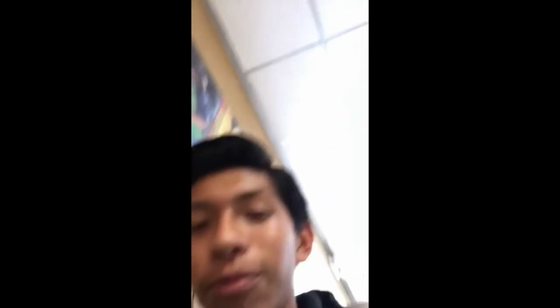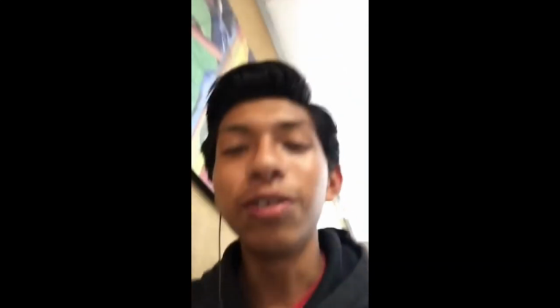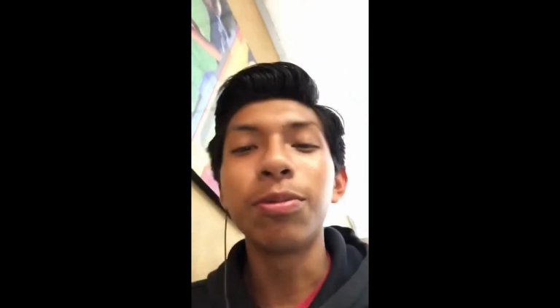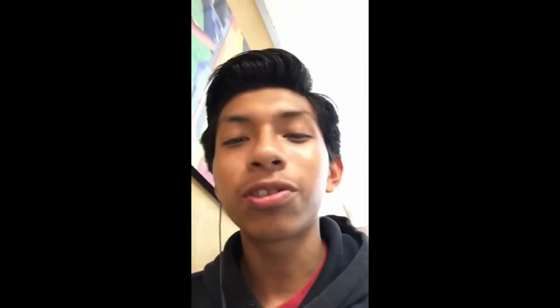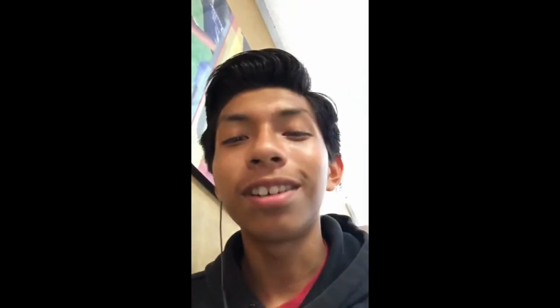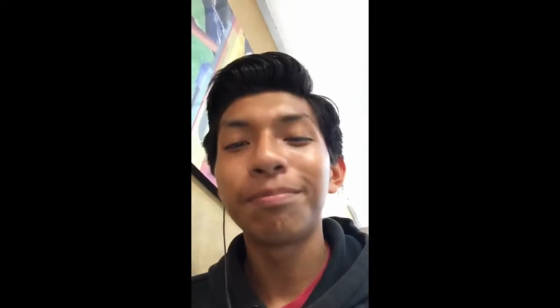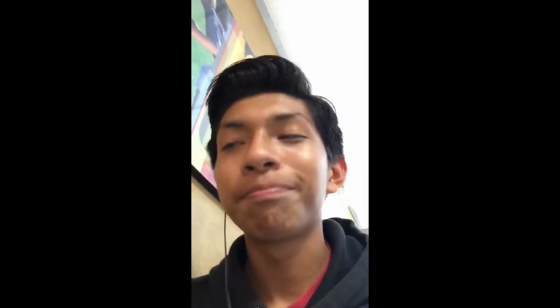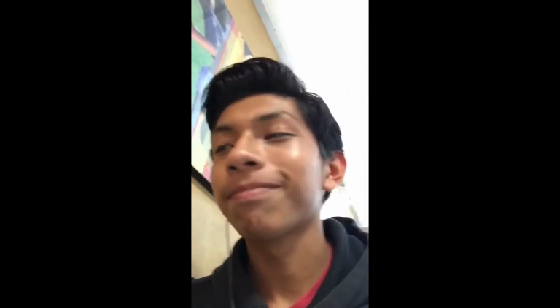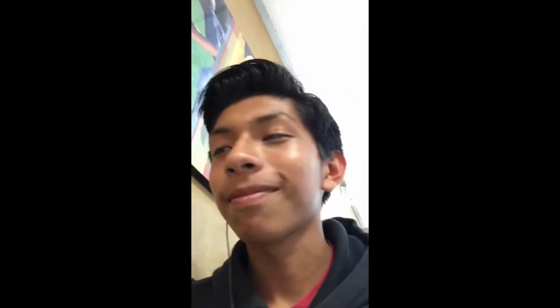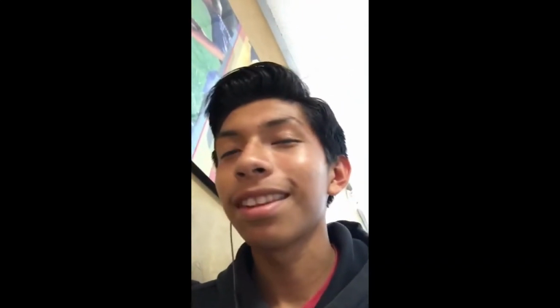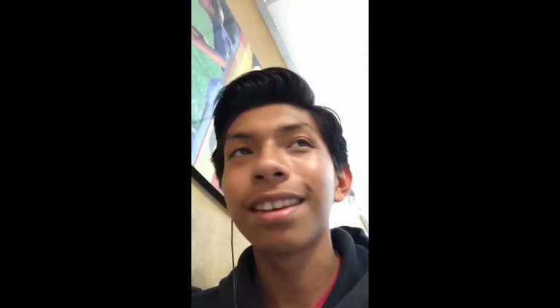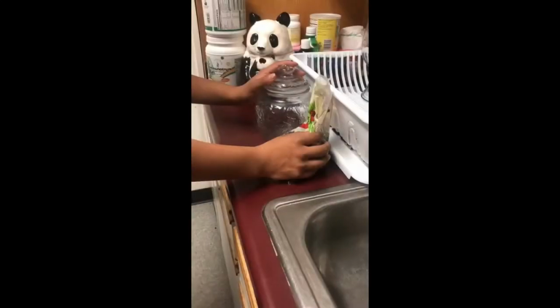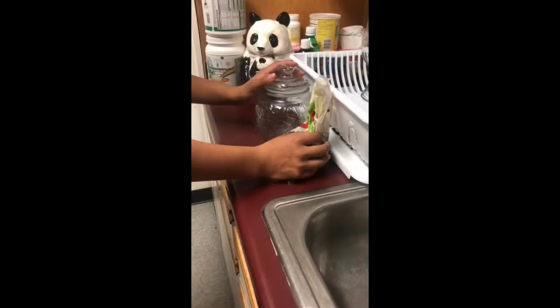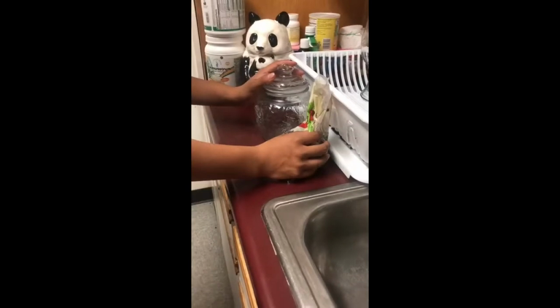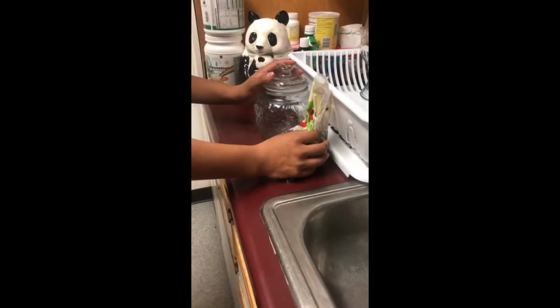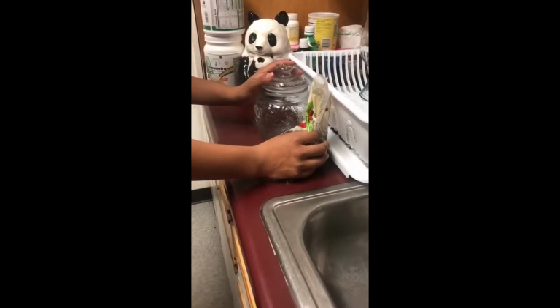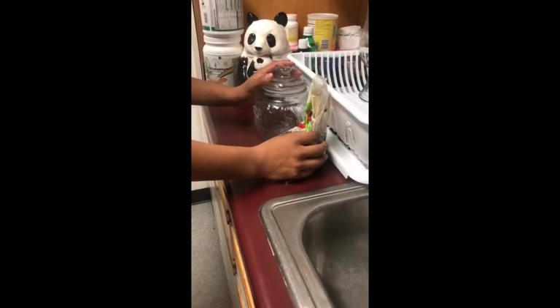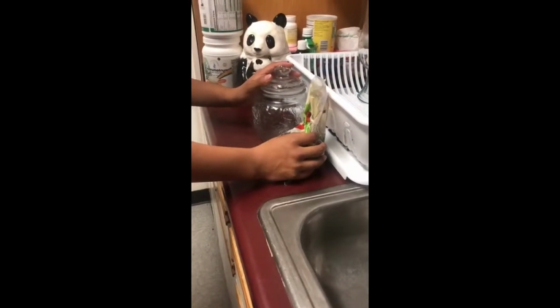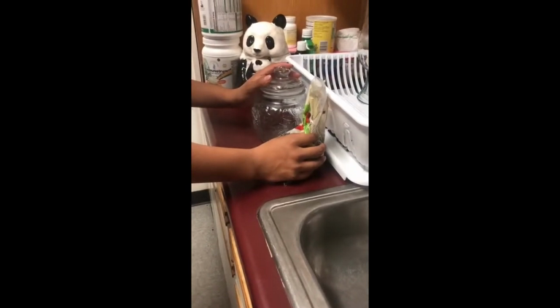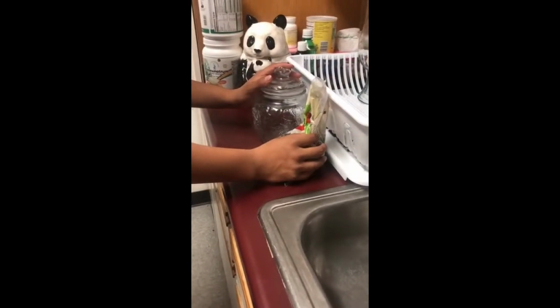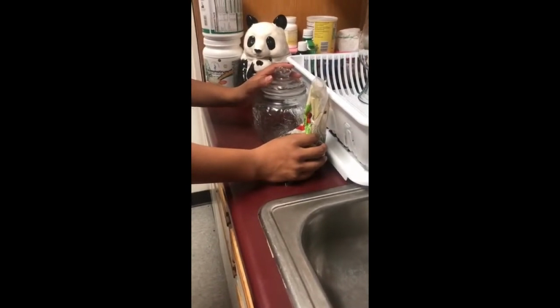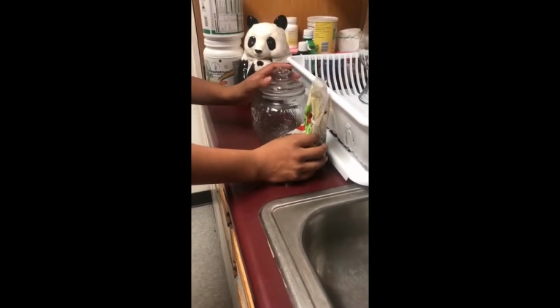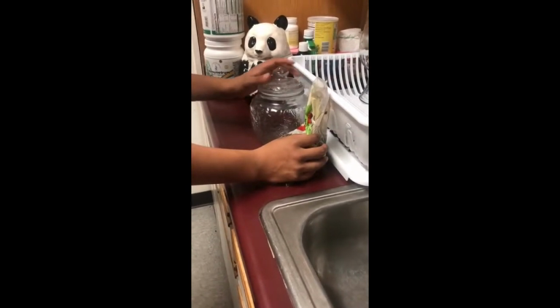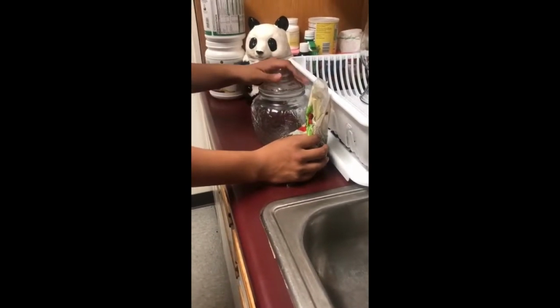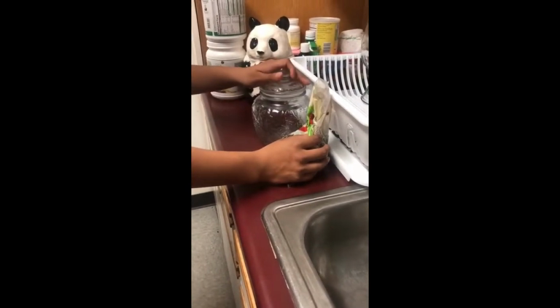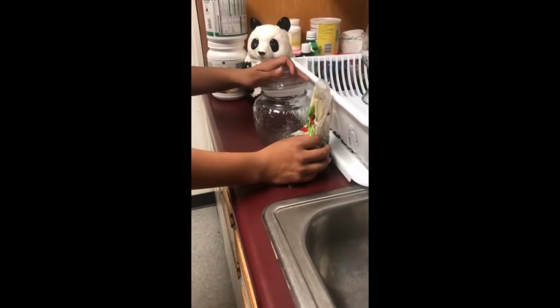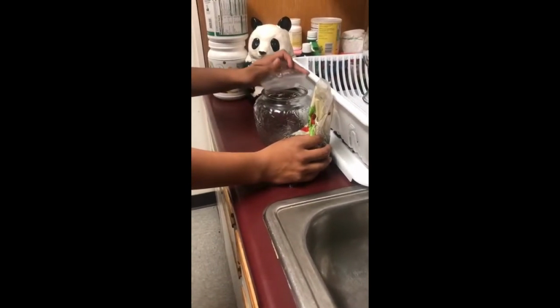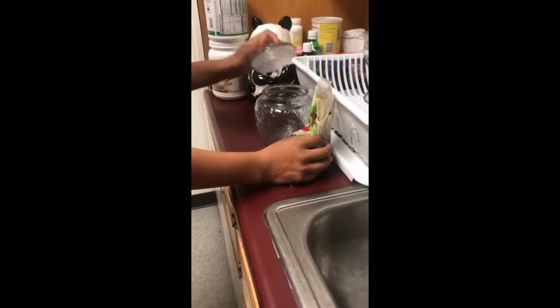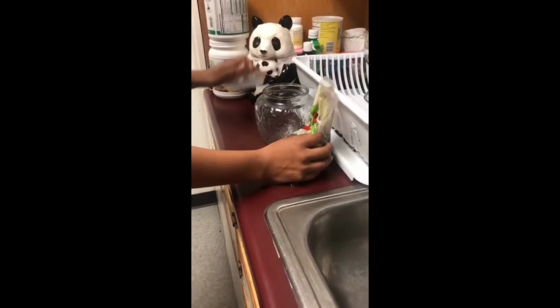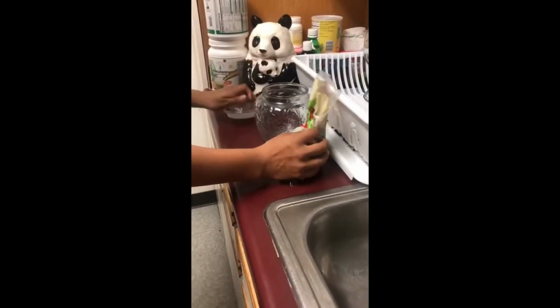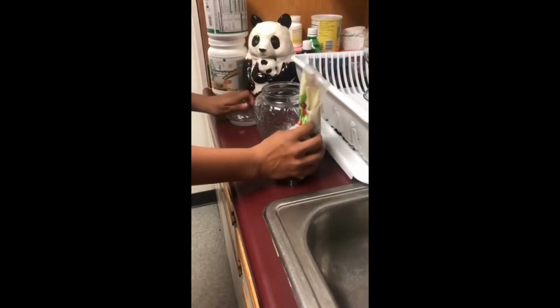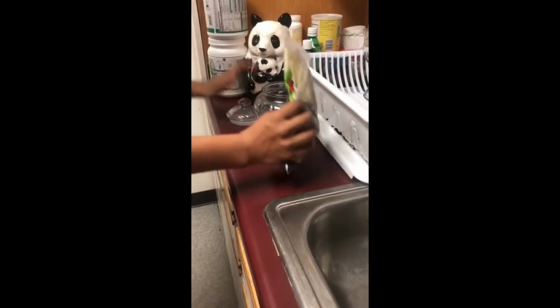Instead of keeping beans in a plastic bag, I use this glass container to store the beans.